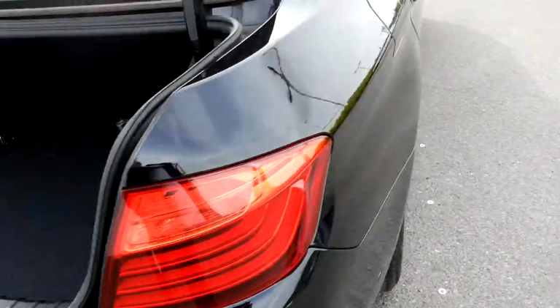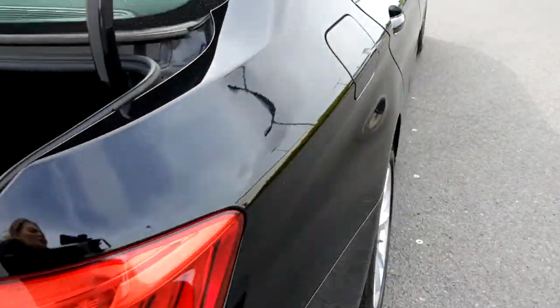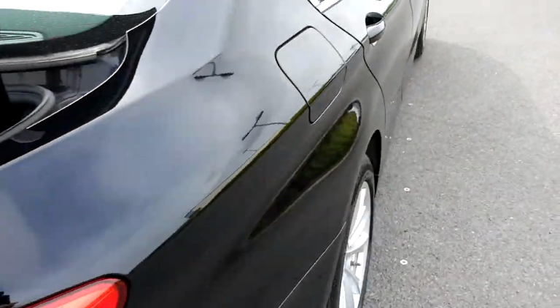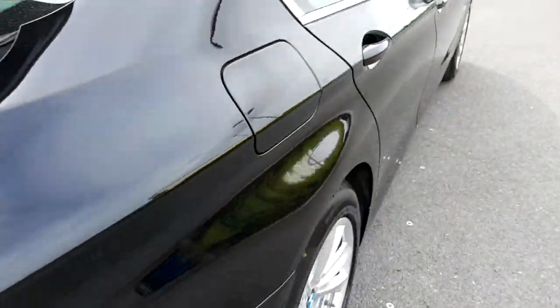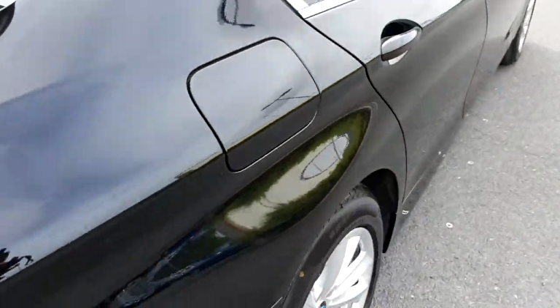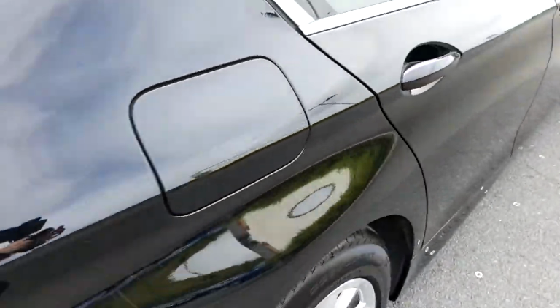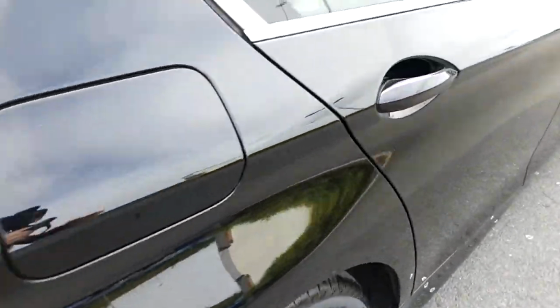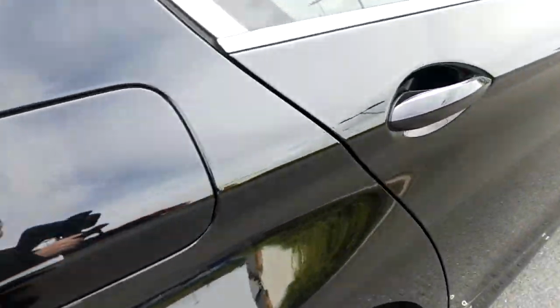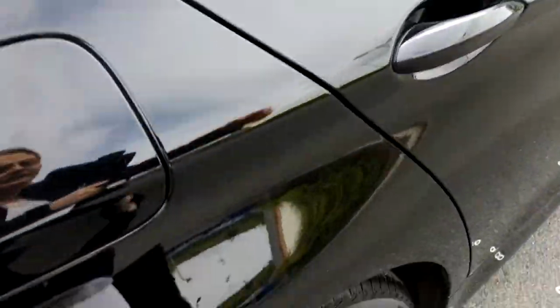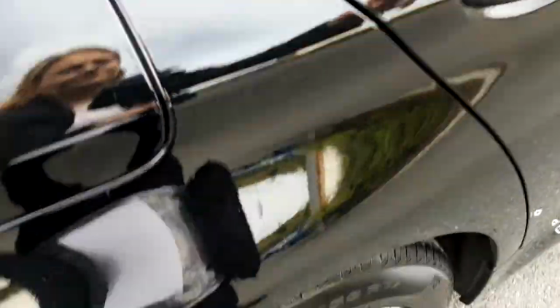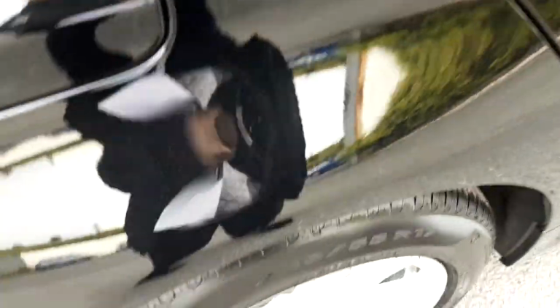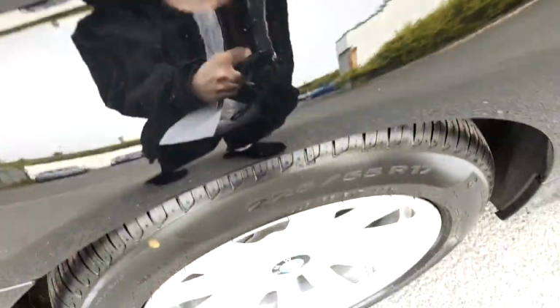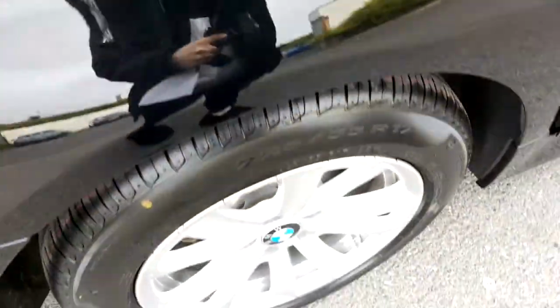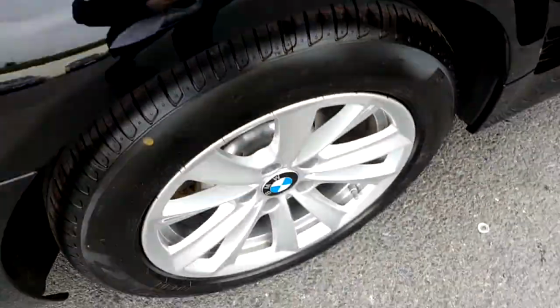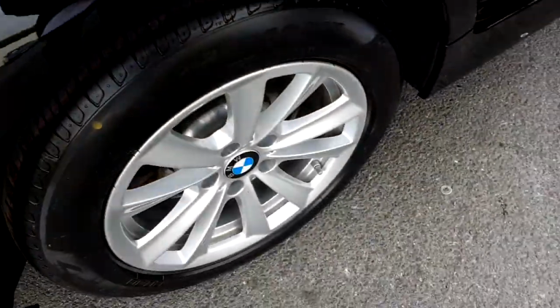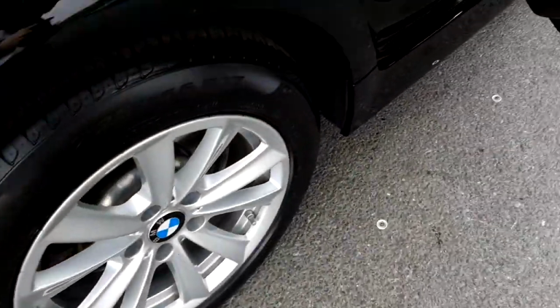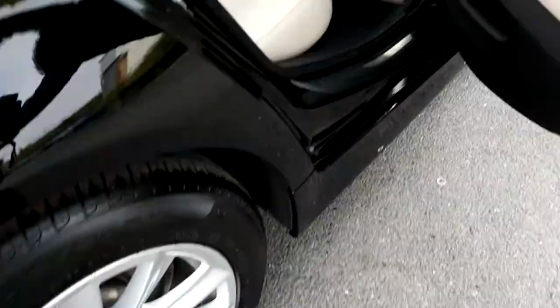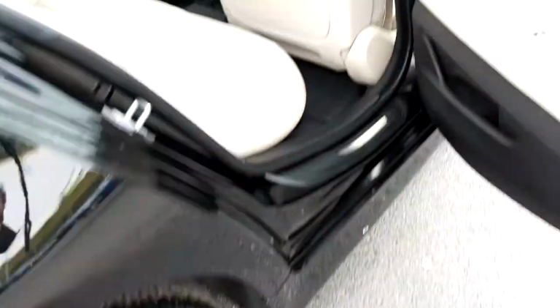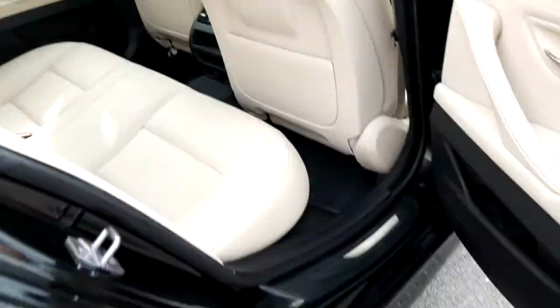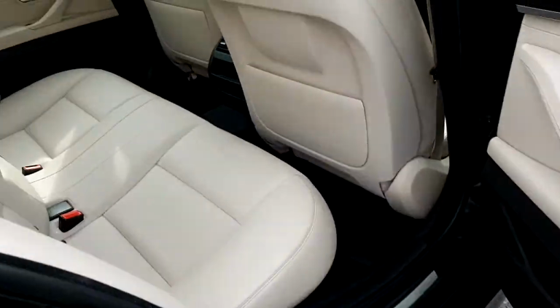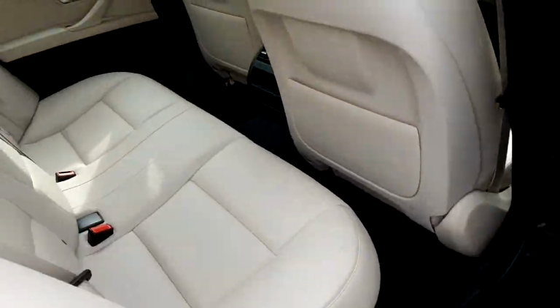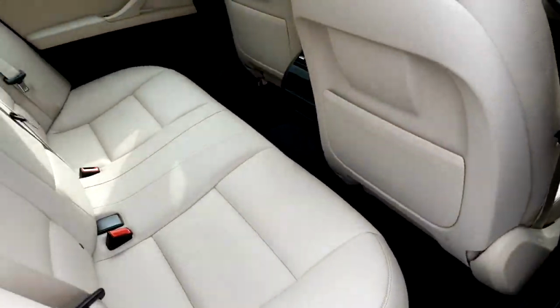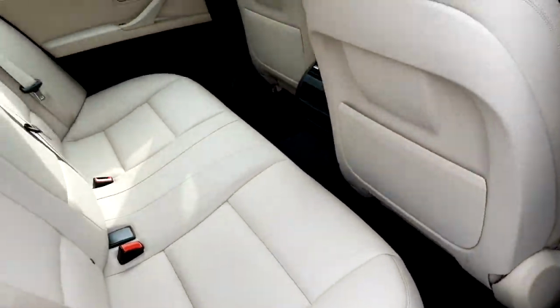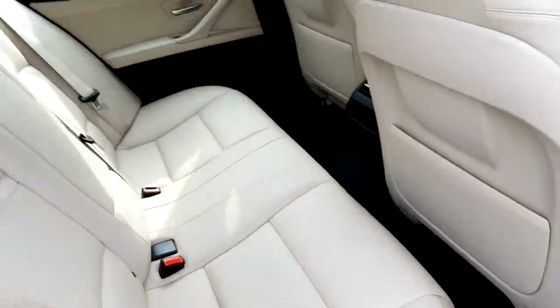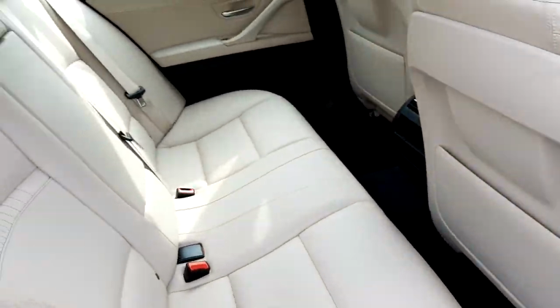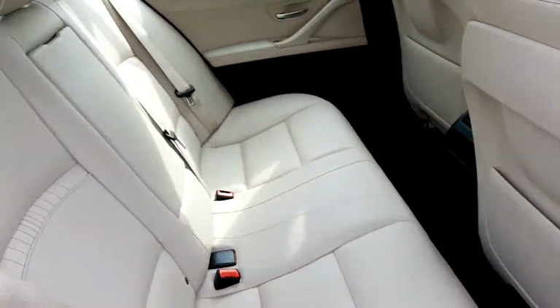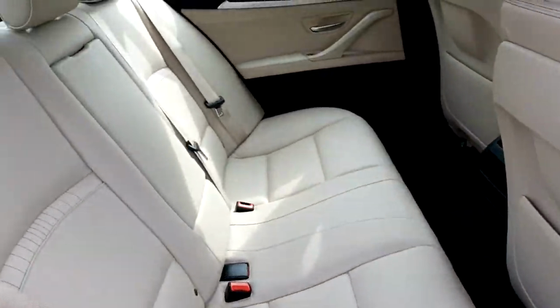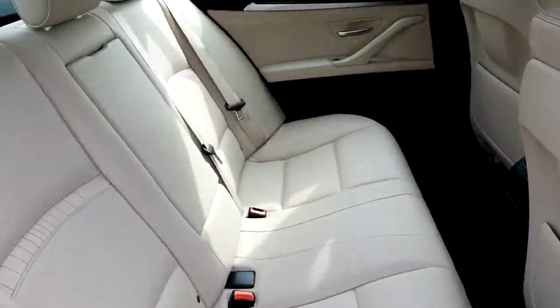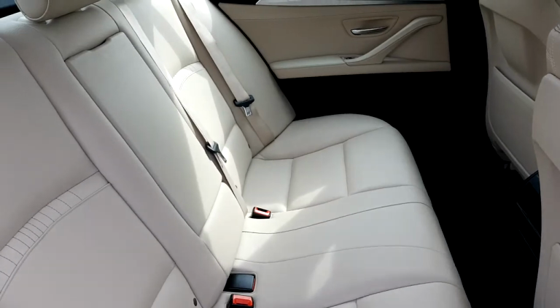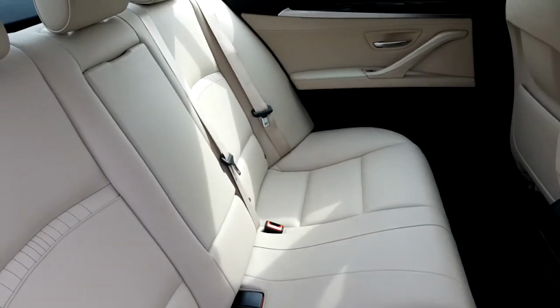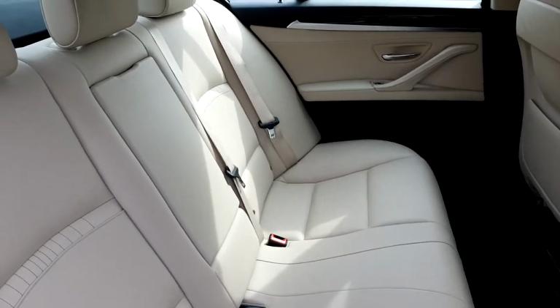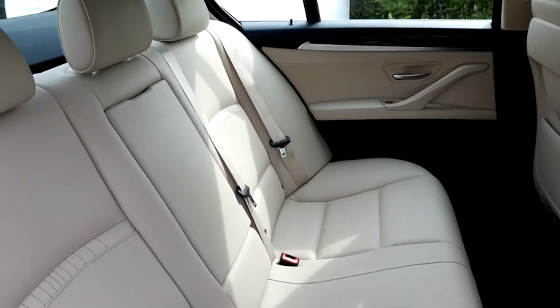Going to the back seat of the car, you can also see the space available for passengers travelling in the back.